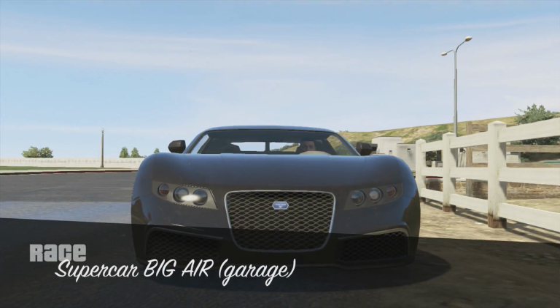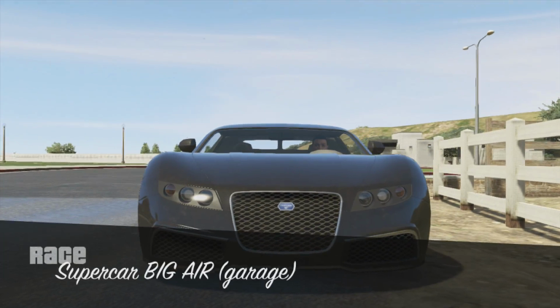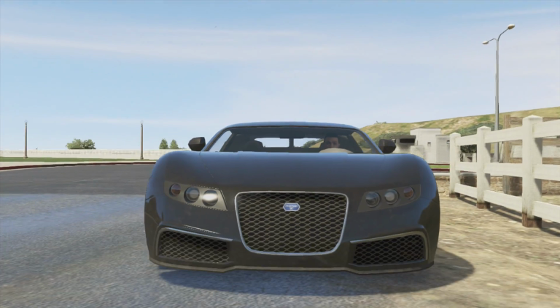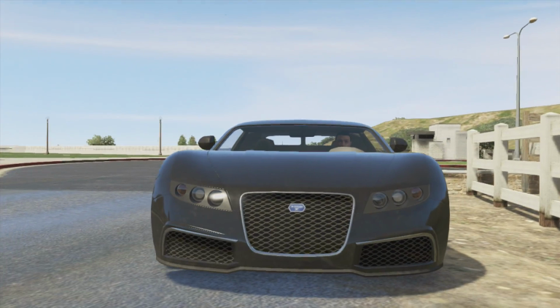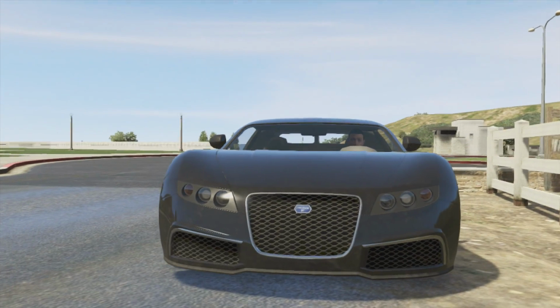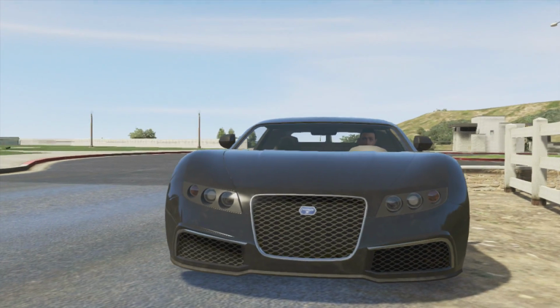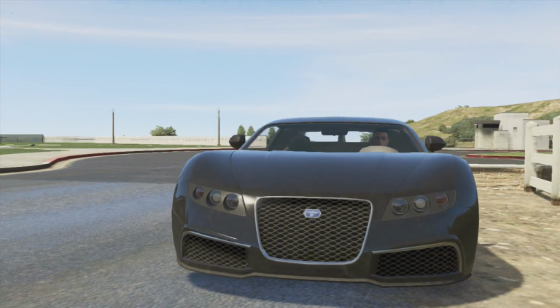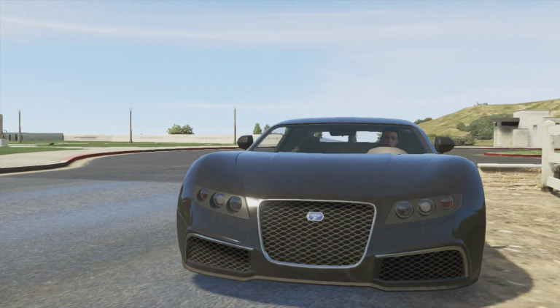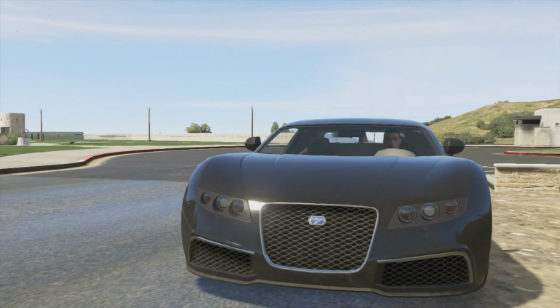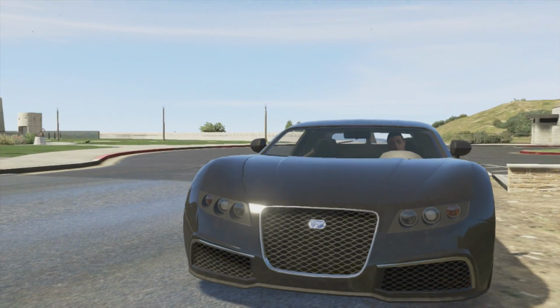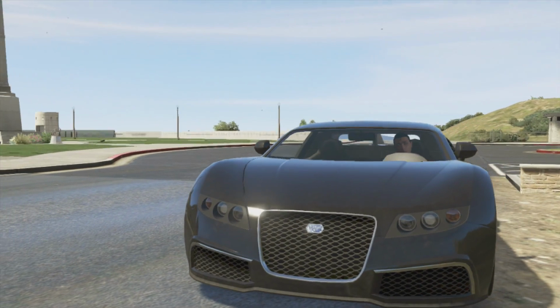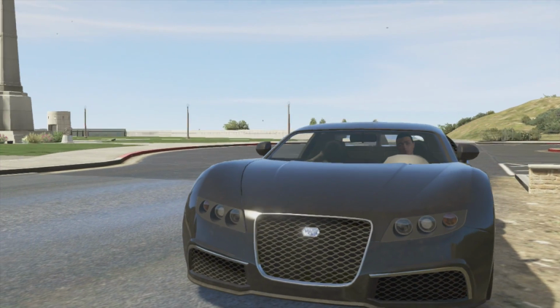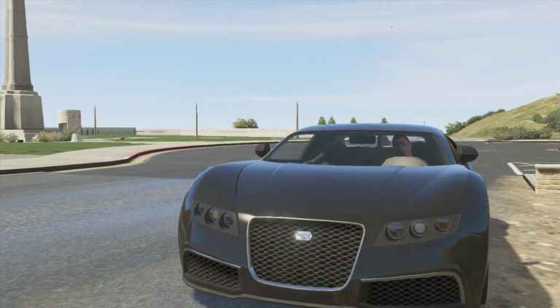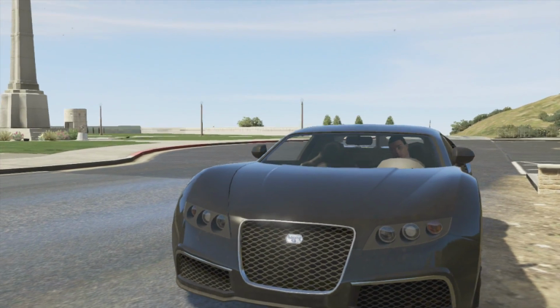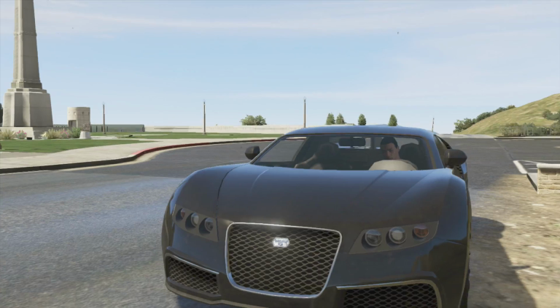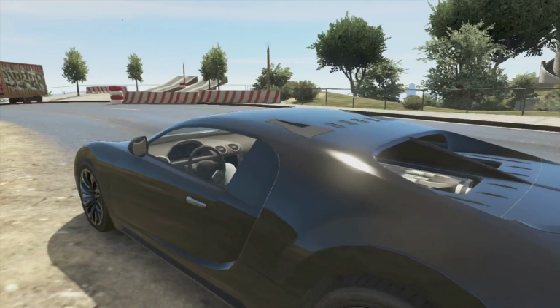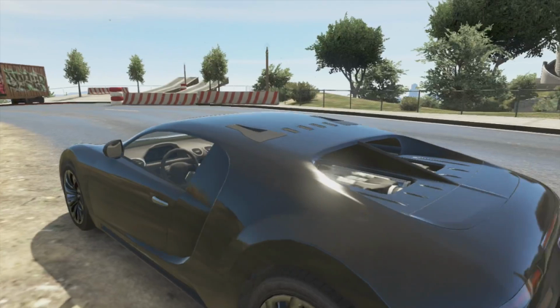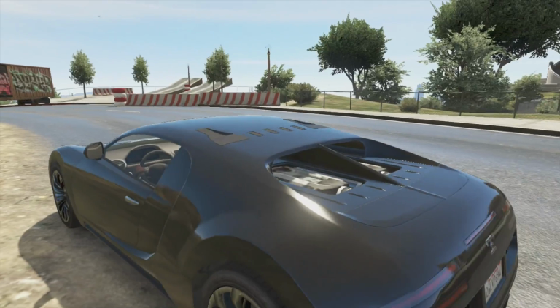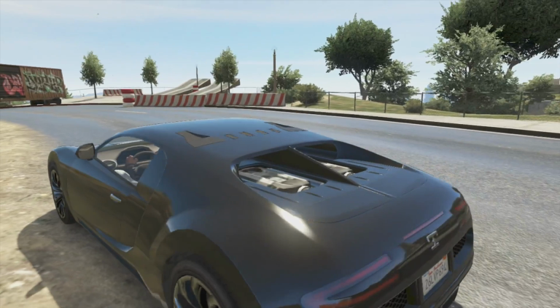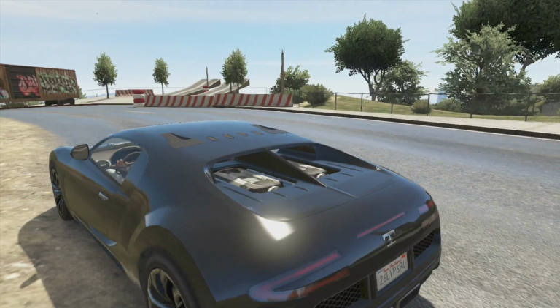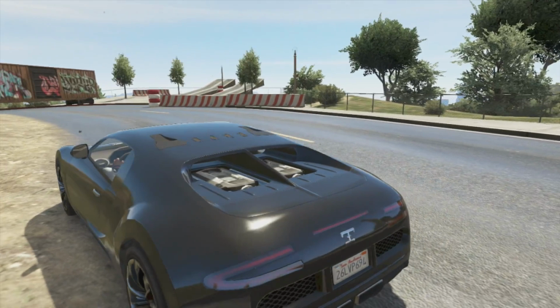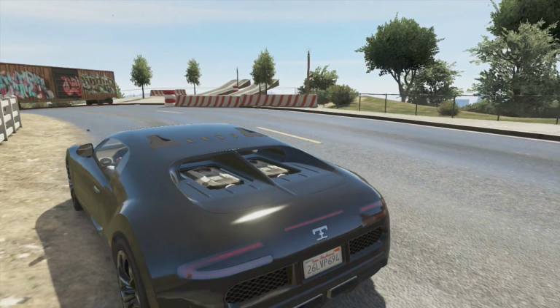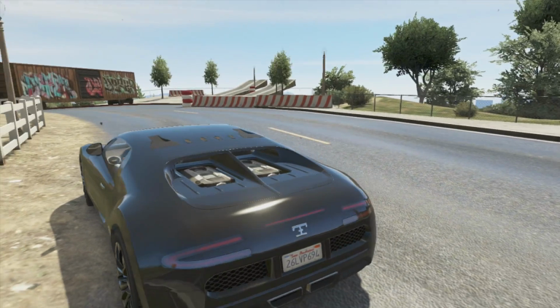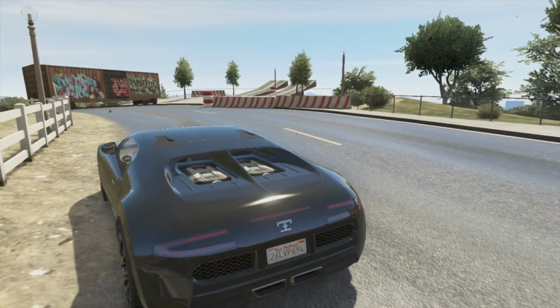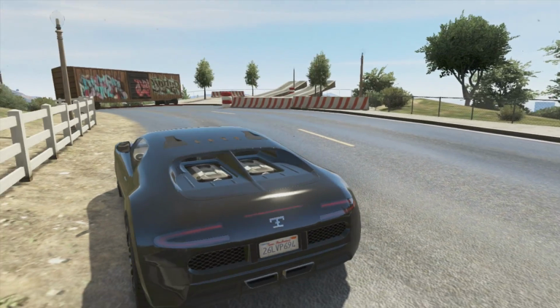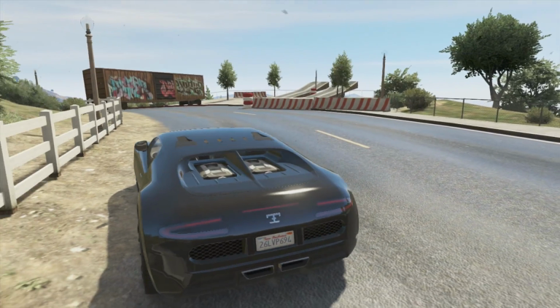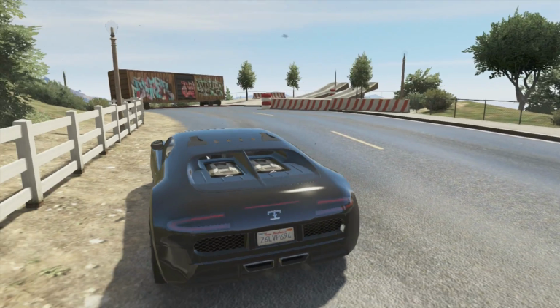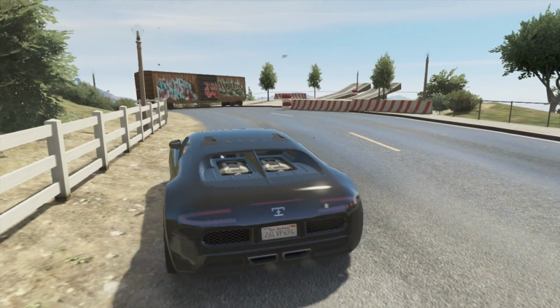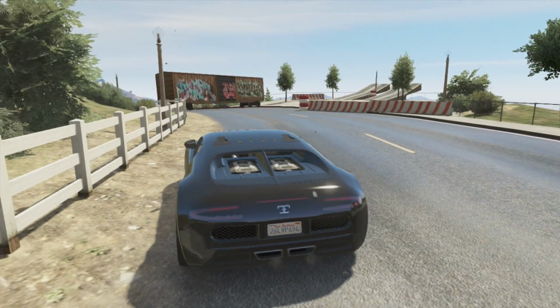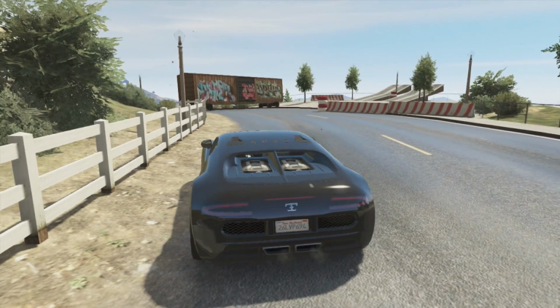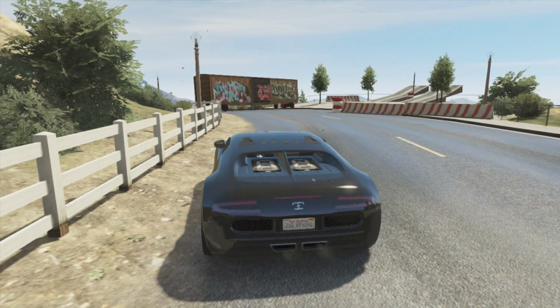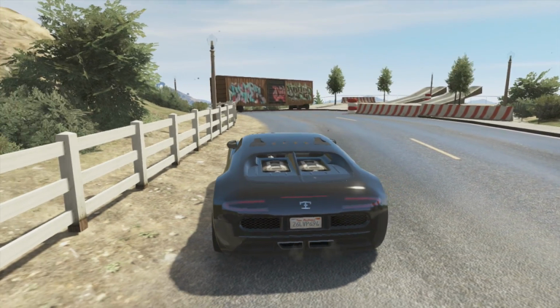How's it going guys? Chillimaxius here, and today I'm going to bring you another GTA video. In this GTA video I will be telling you guys about something Rockstar just posted.